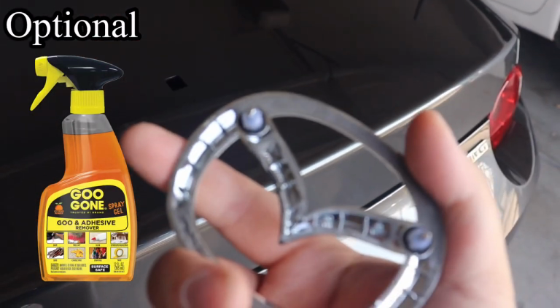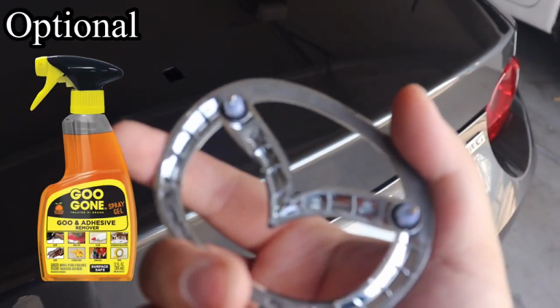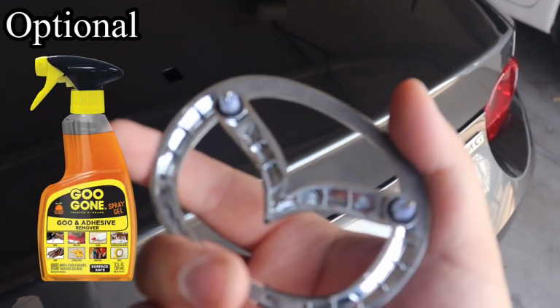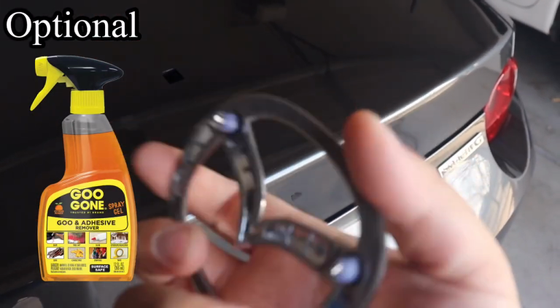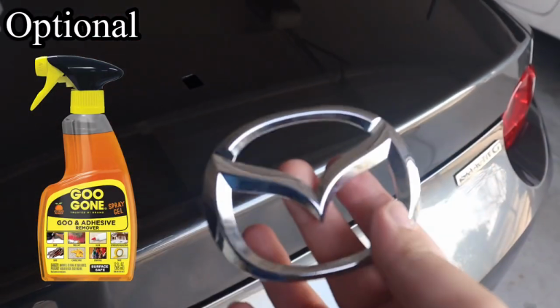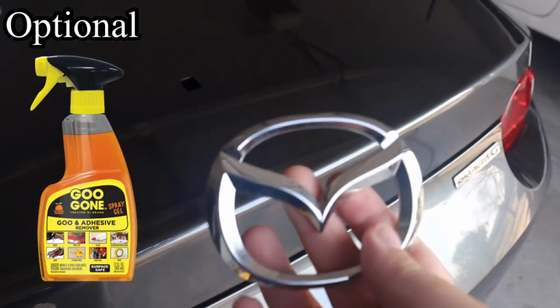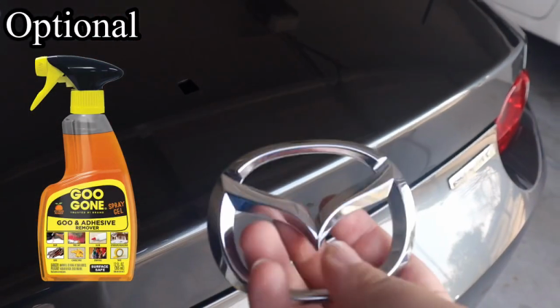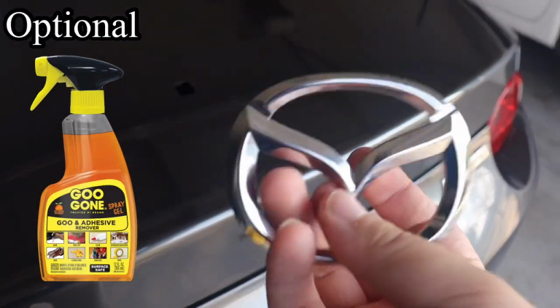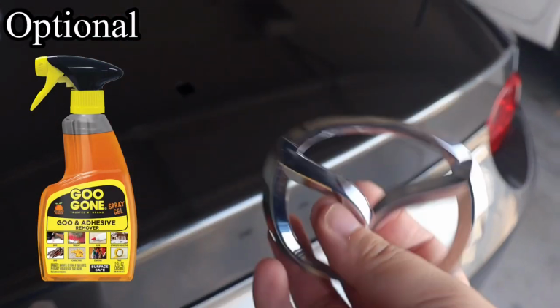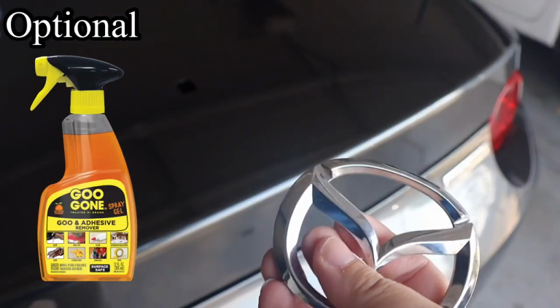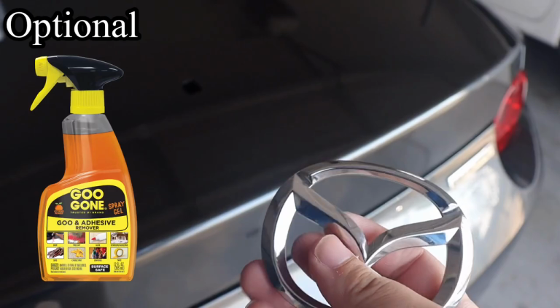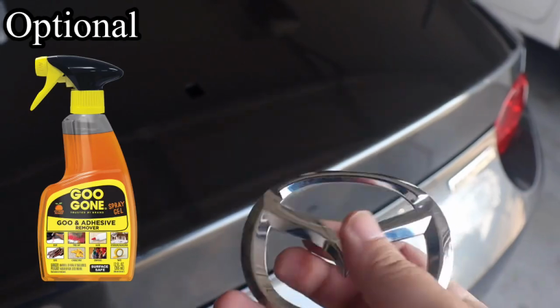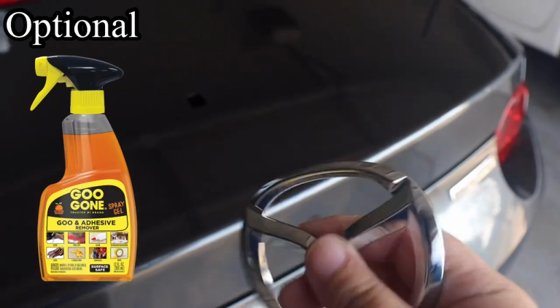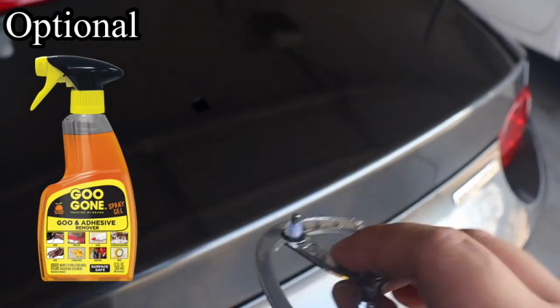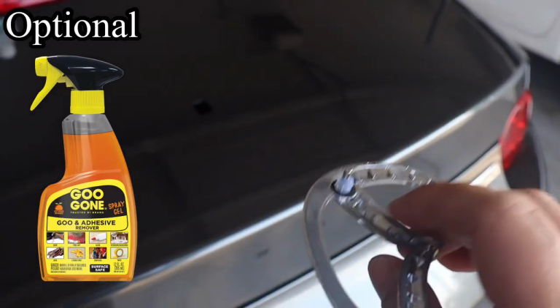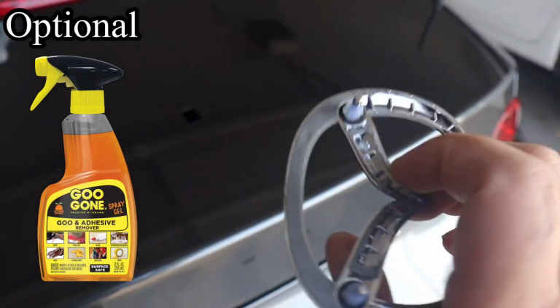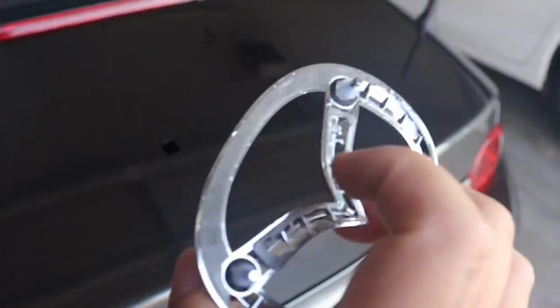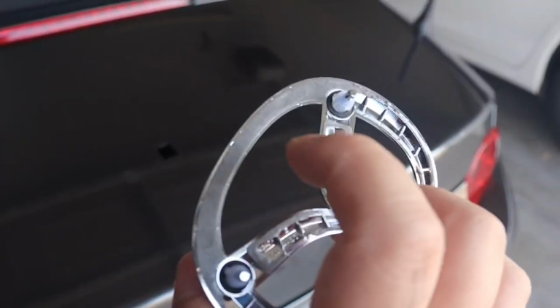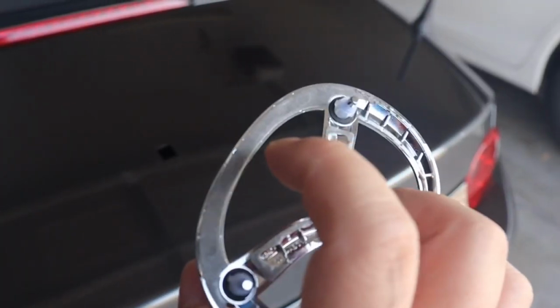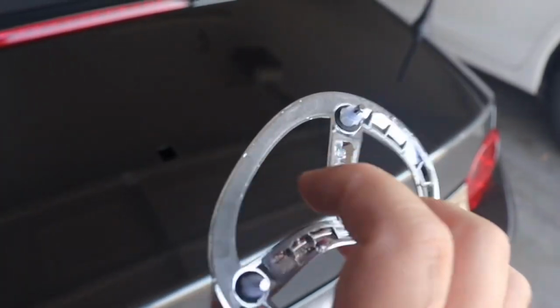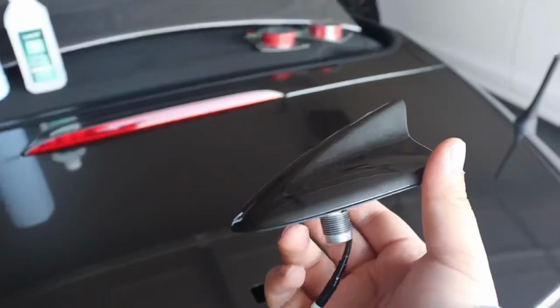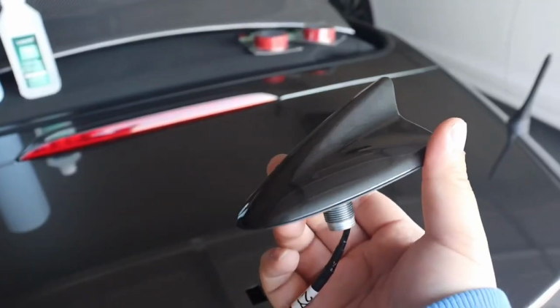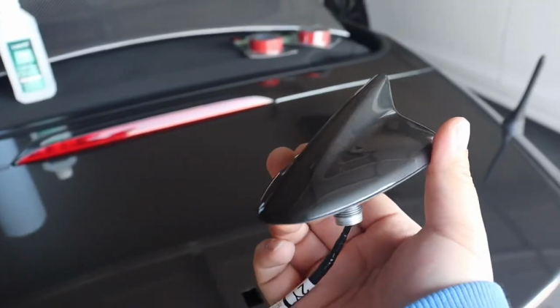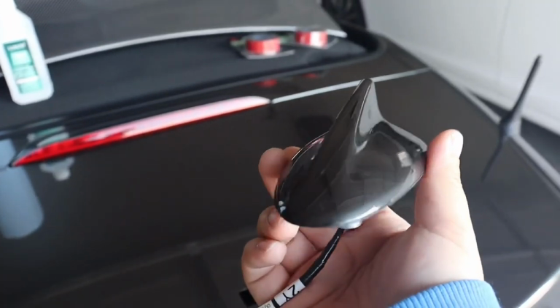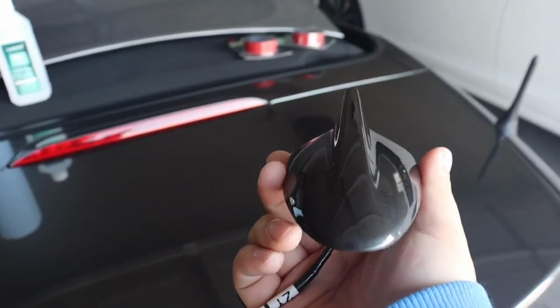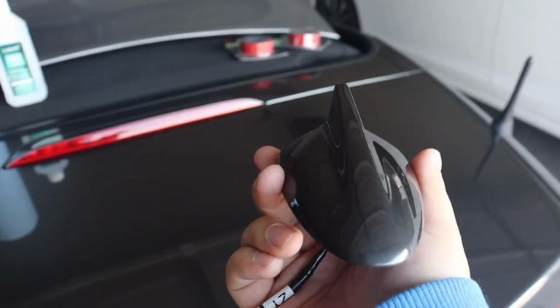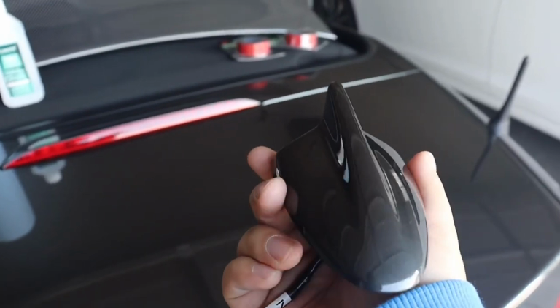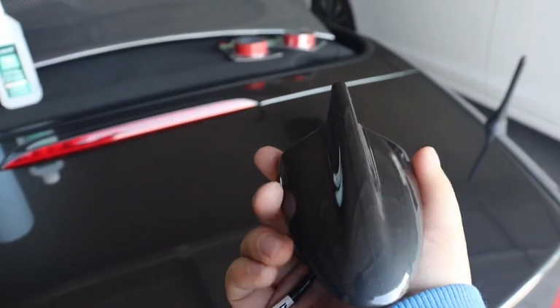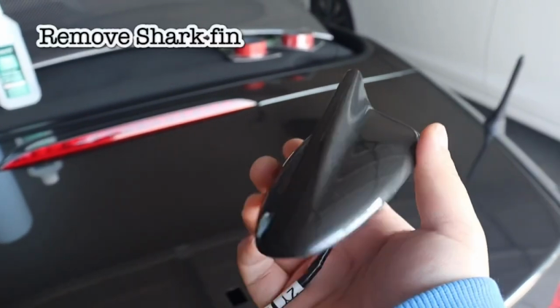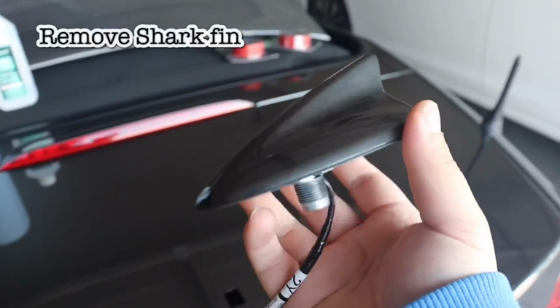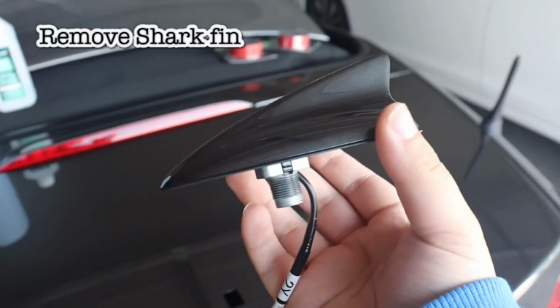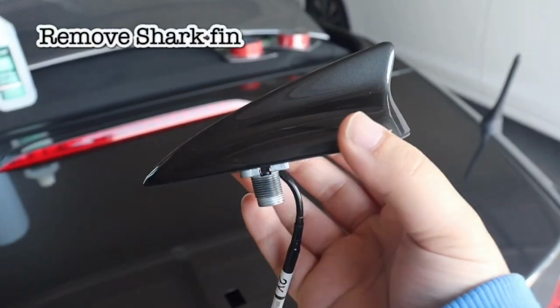You don't need Goo Gone to remove the adhesive here, so pretty much Goo Gone is not necessary to remove these adhesives.